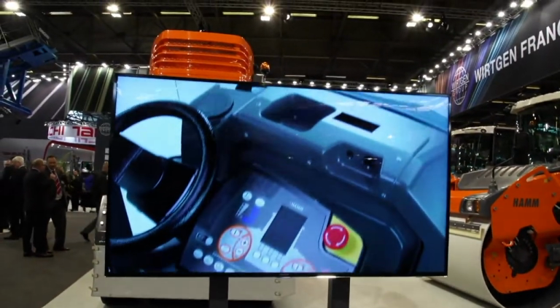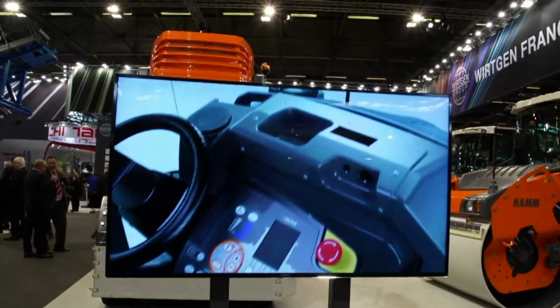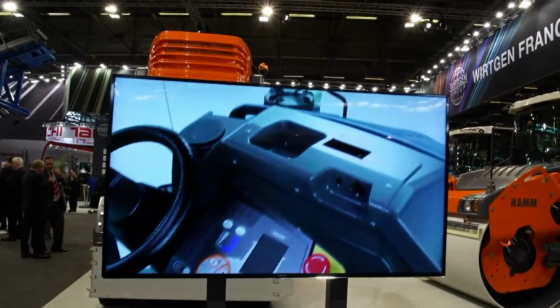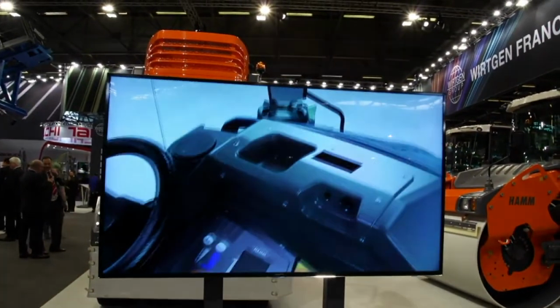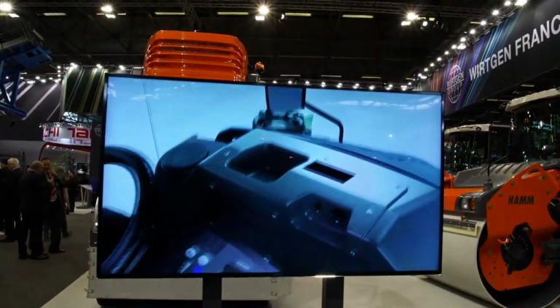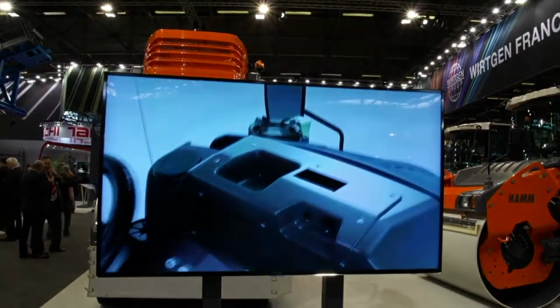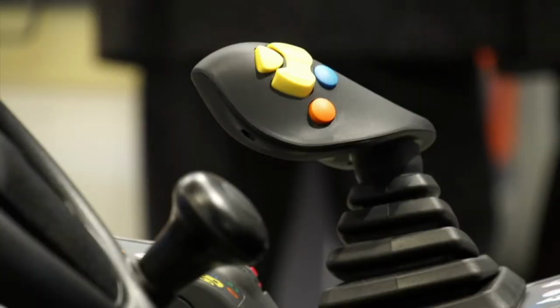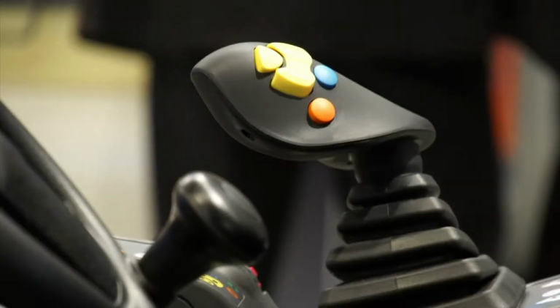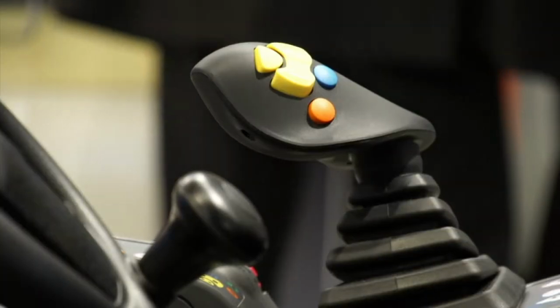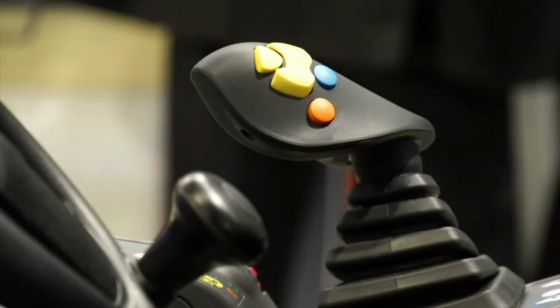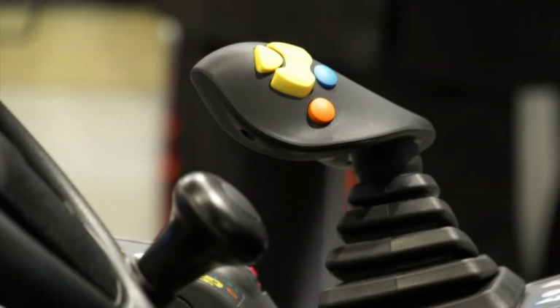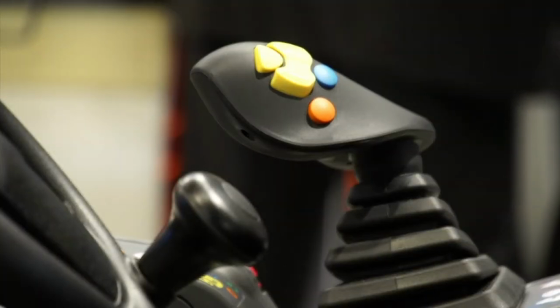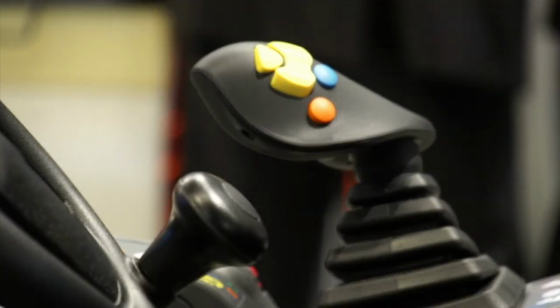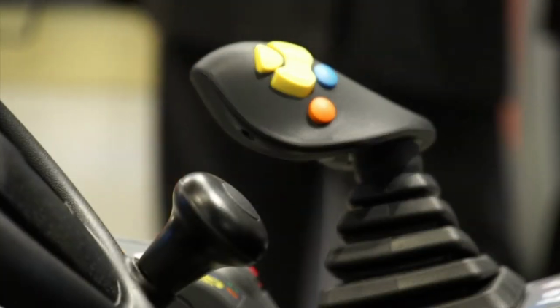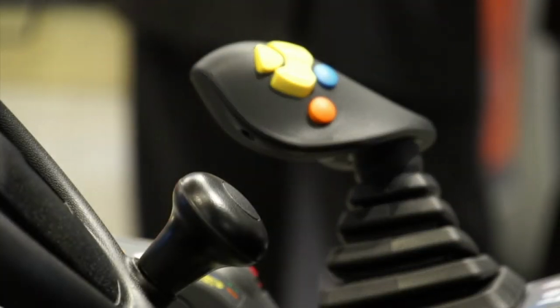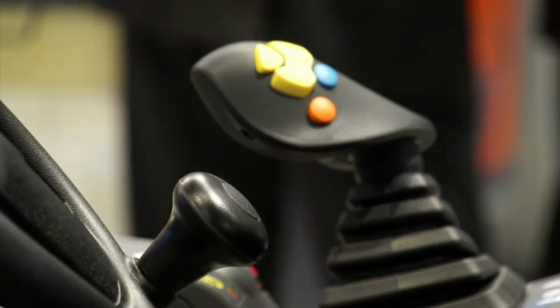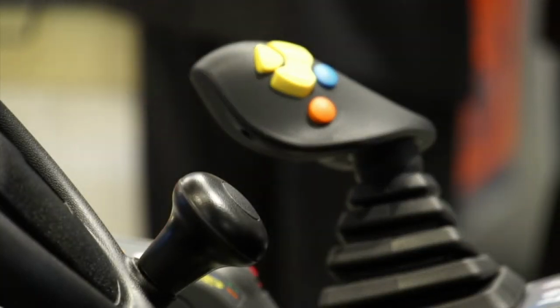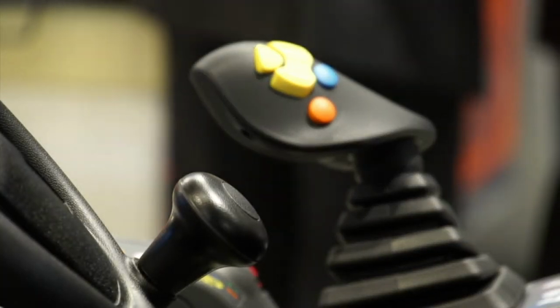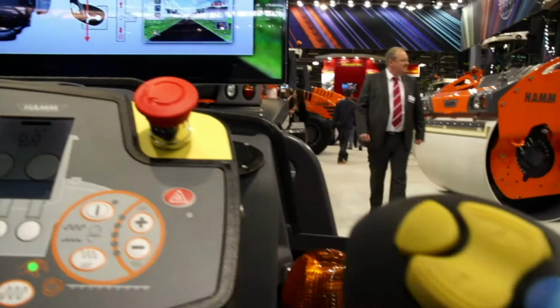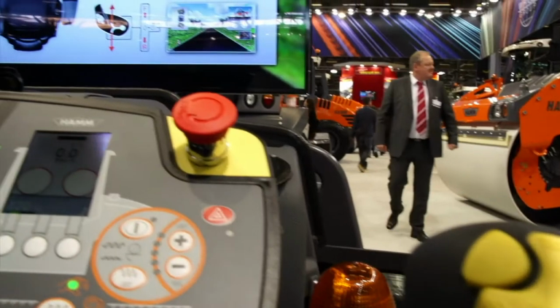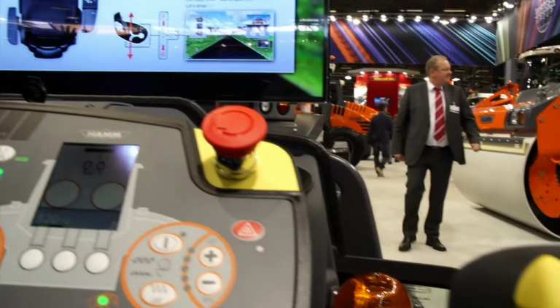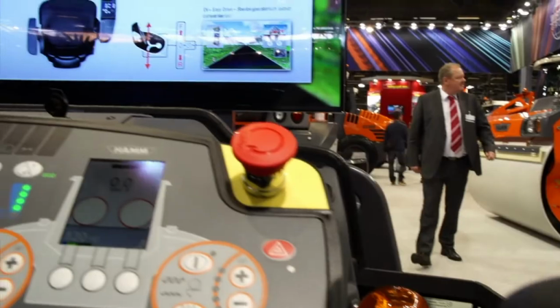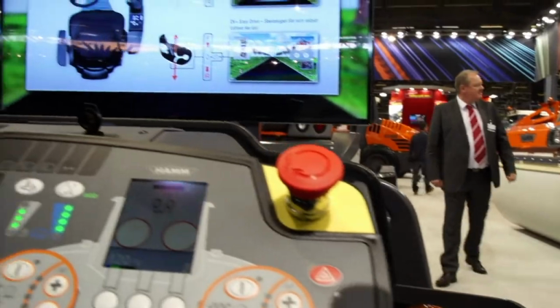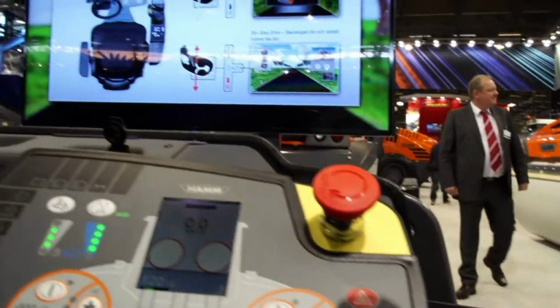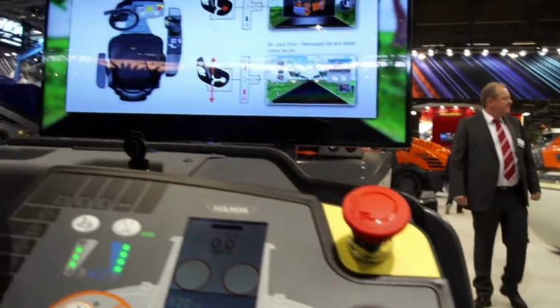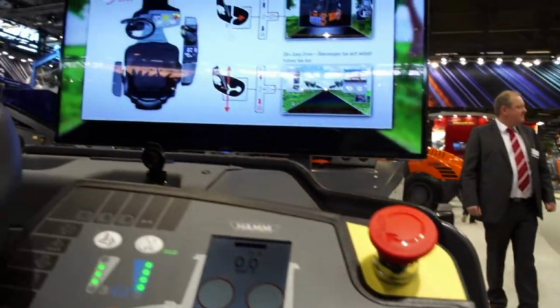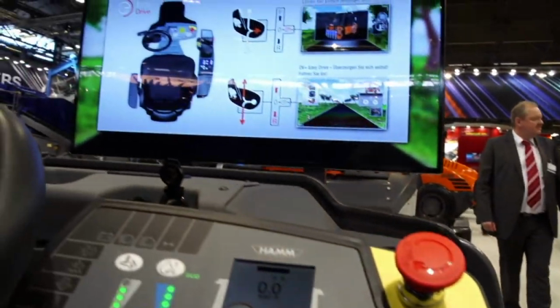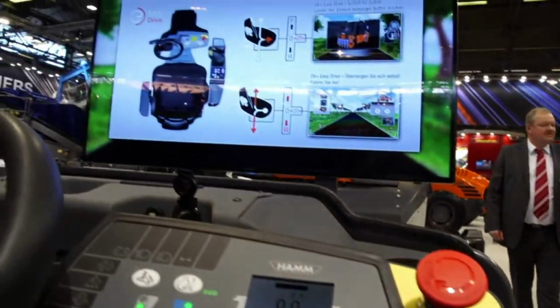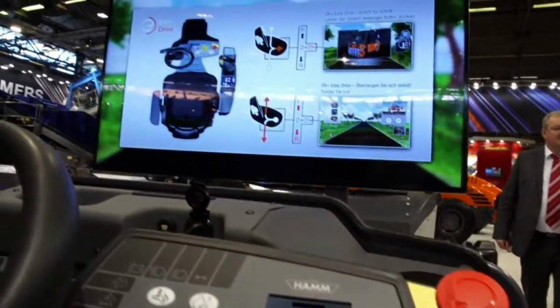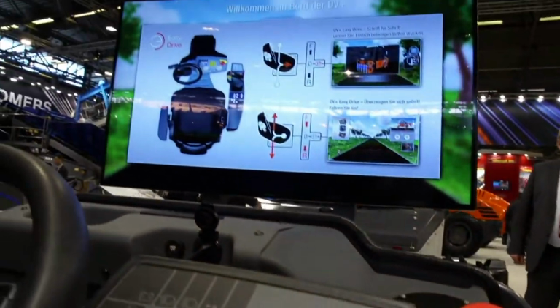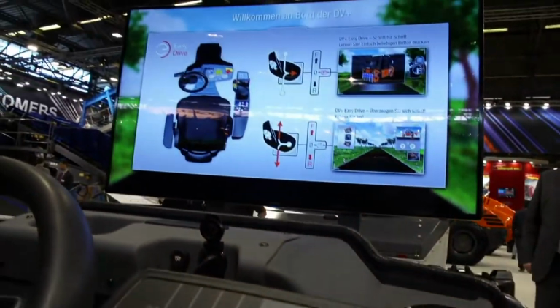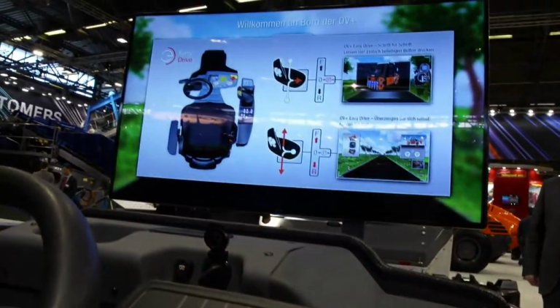Meanwhile, the system offers potential for training operators, with a number of subsidiaries showing interest in the unit.